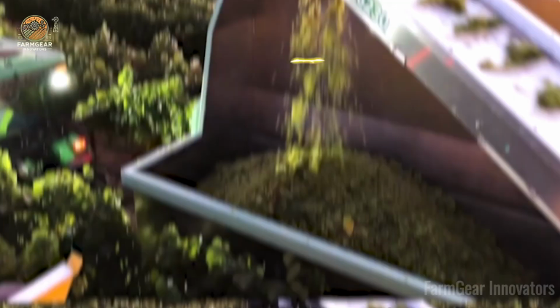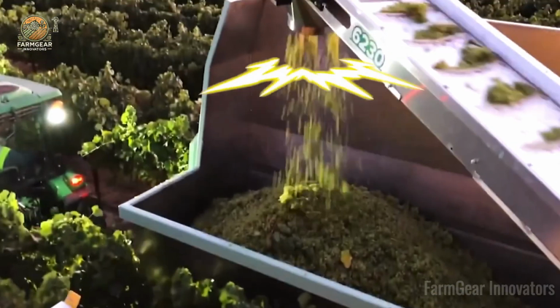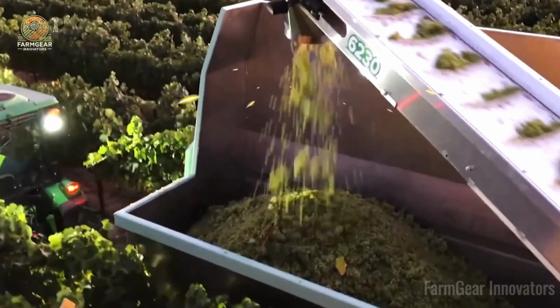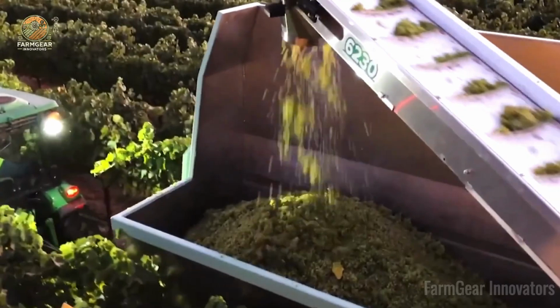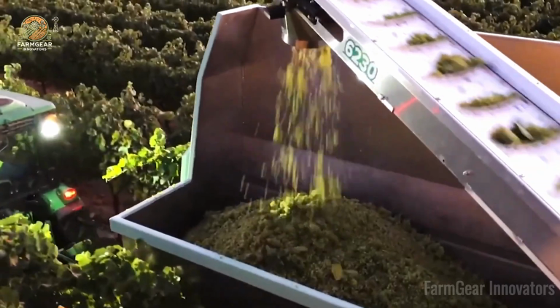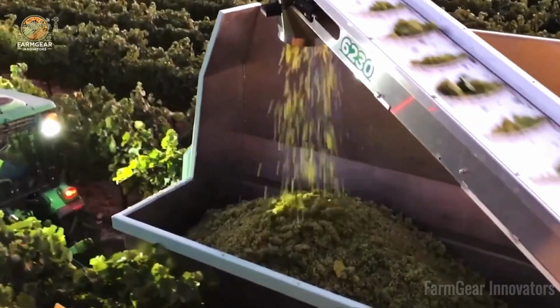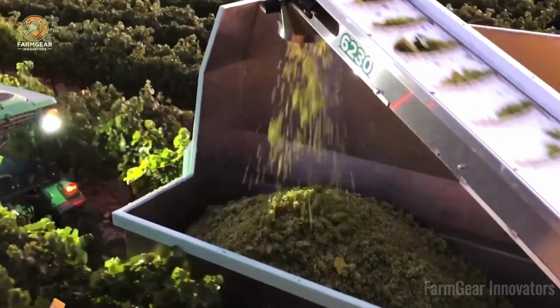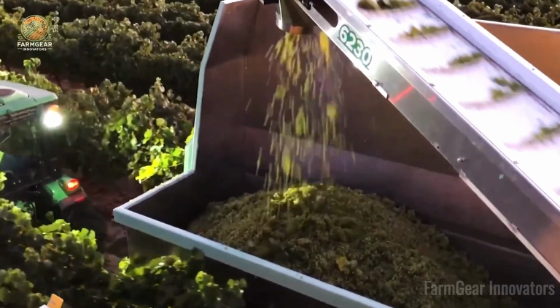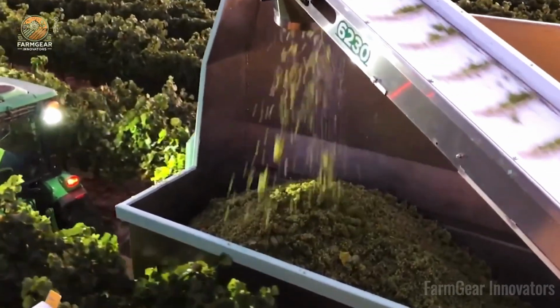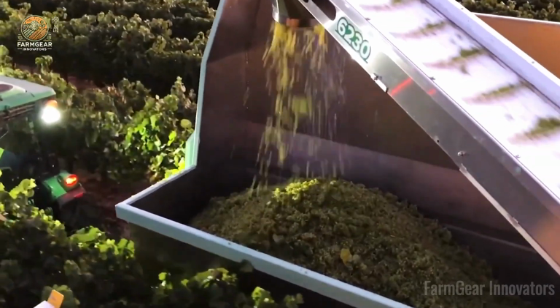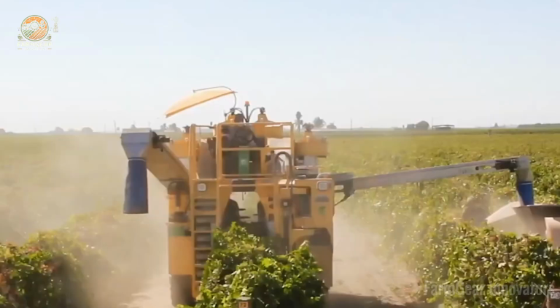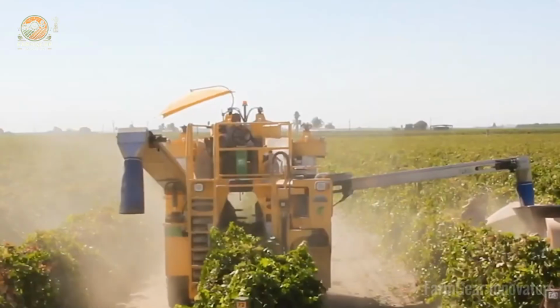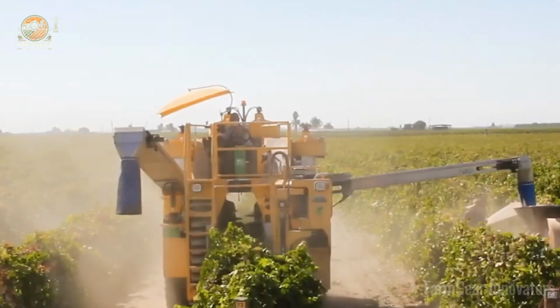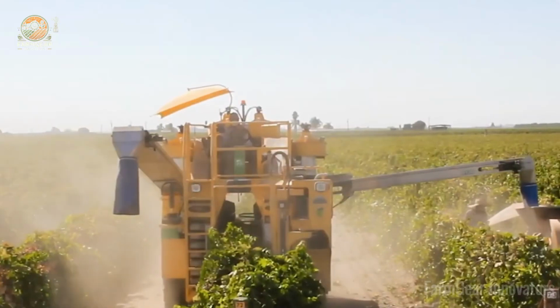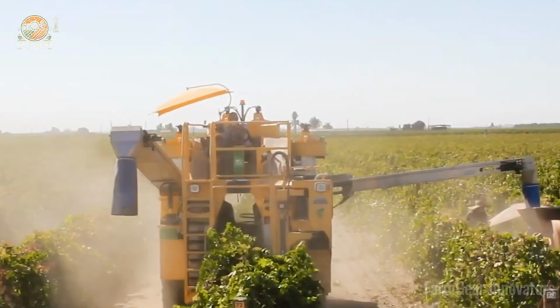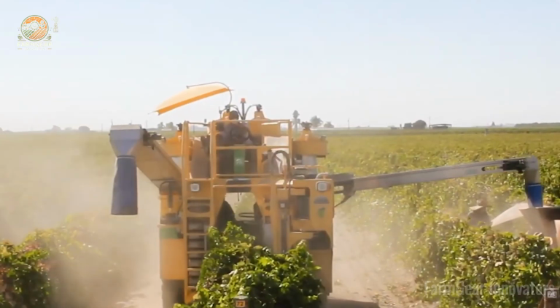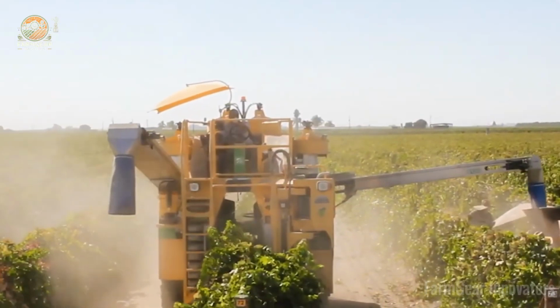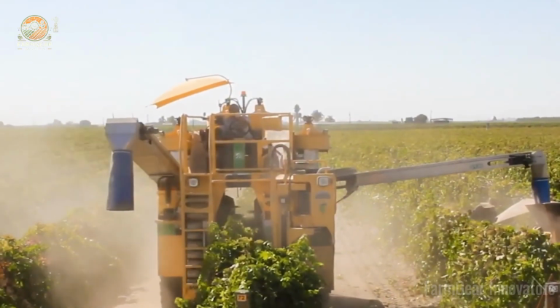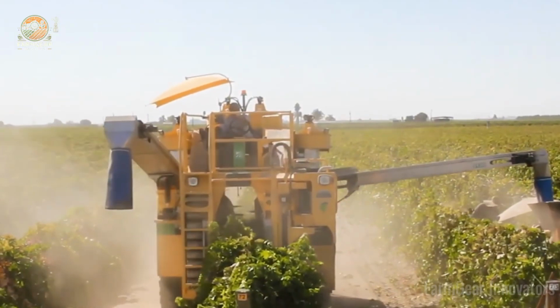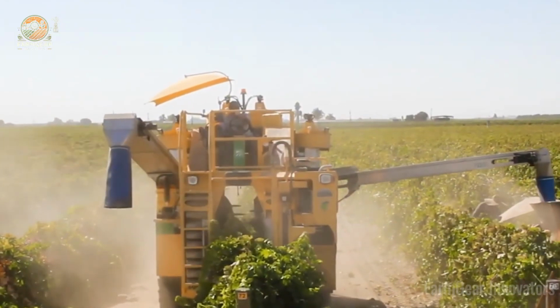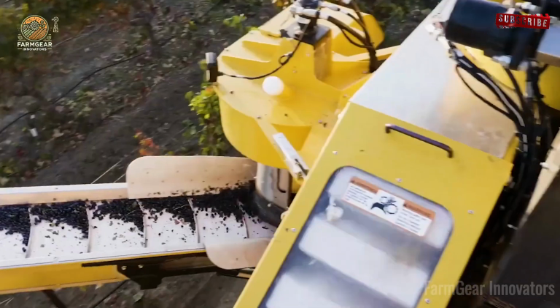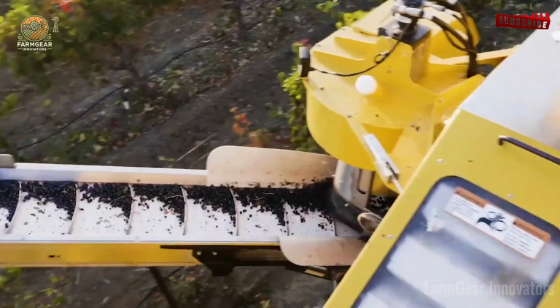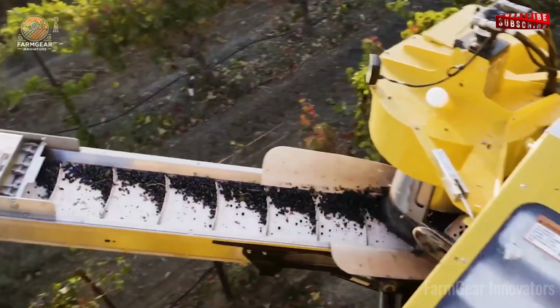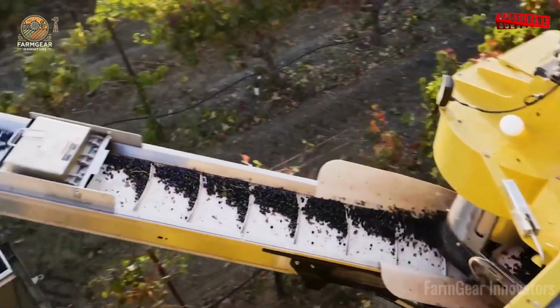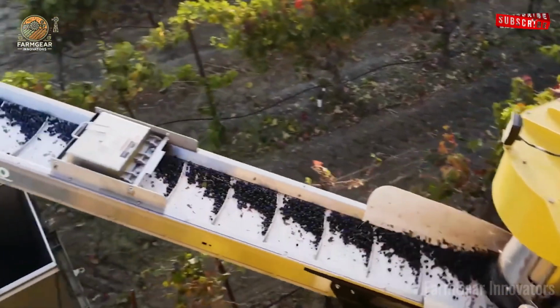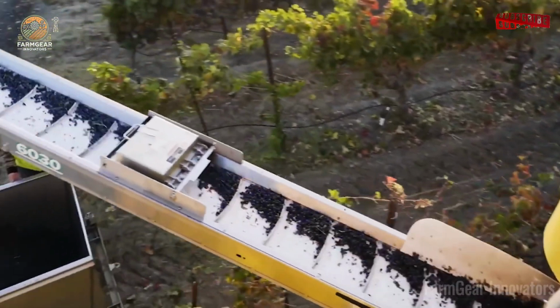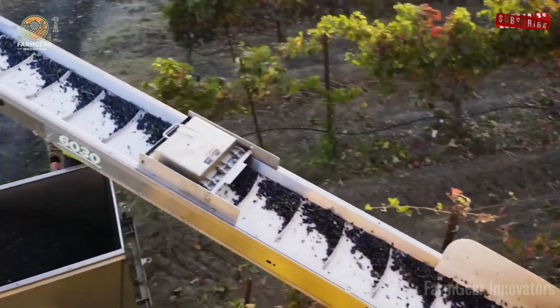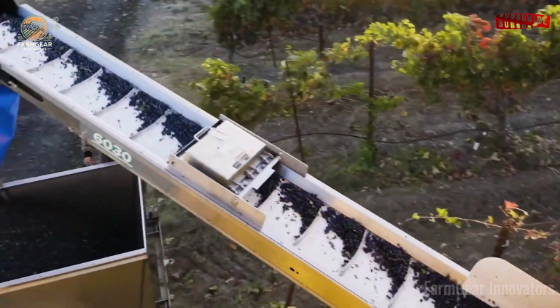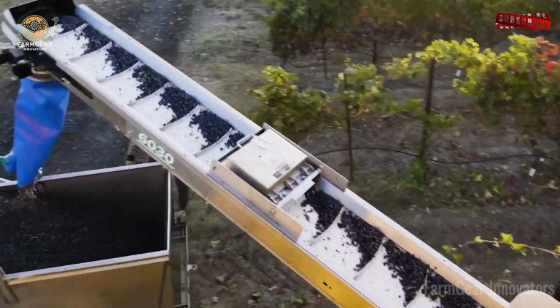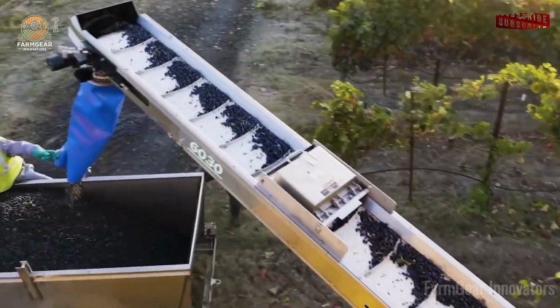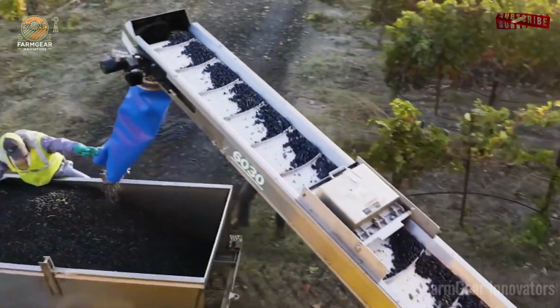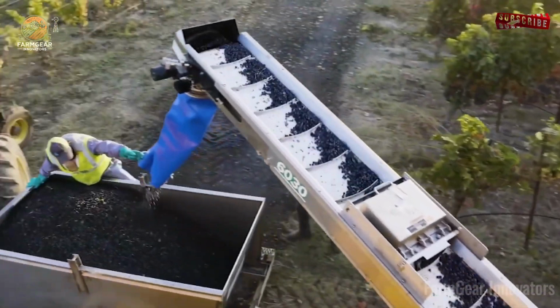The Ultra Air Blast Sprayer mists evenly, reducing waste by 20%. Vineyard owner Theo breathes easy knowing his fruits are safe. Peace of mind delivered.